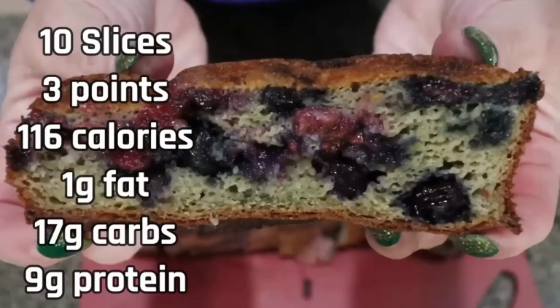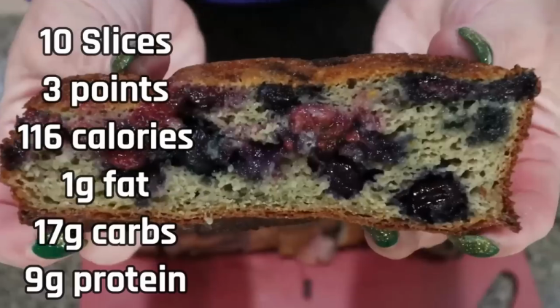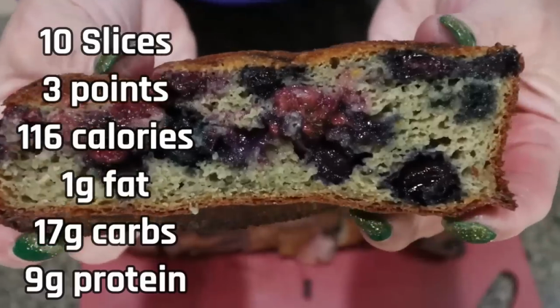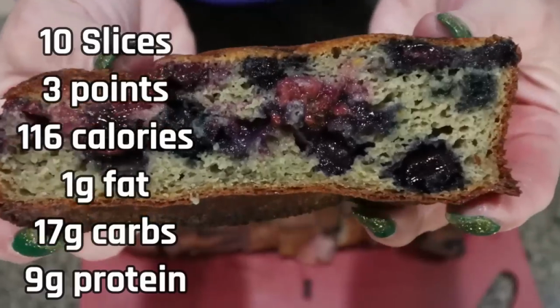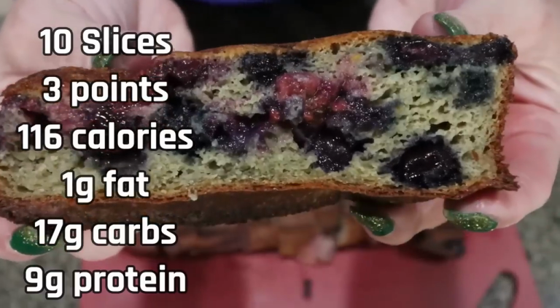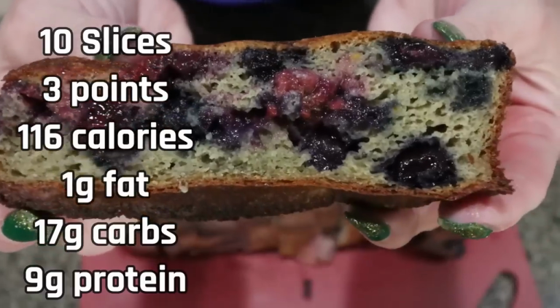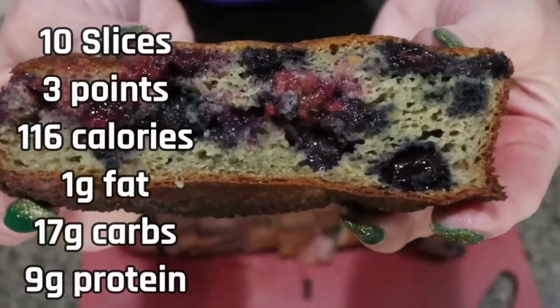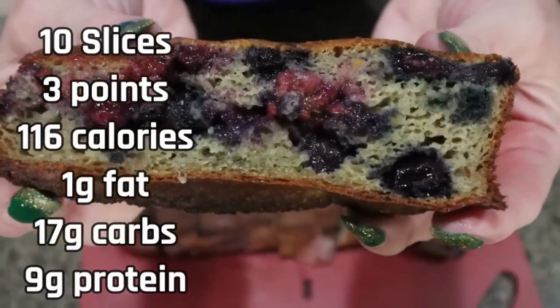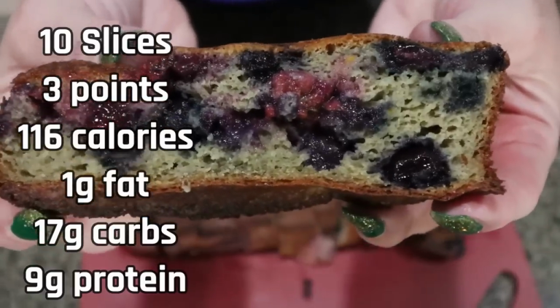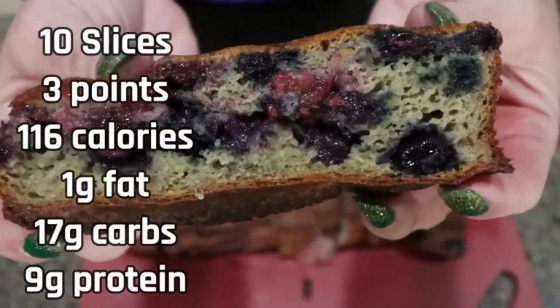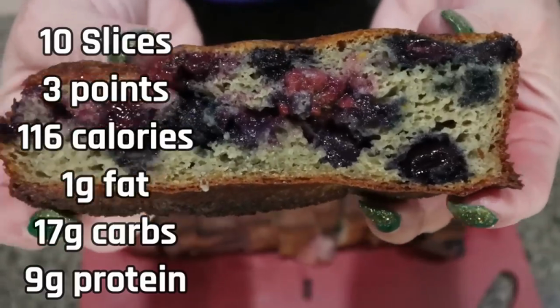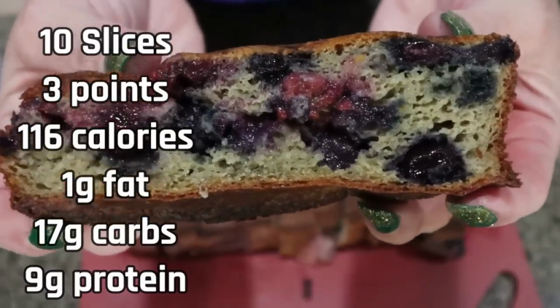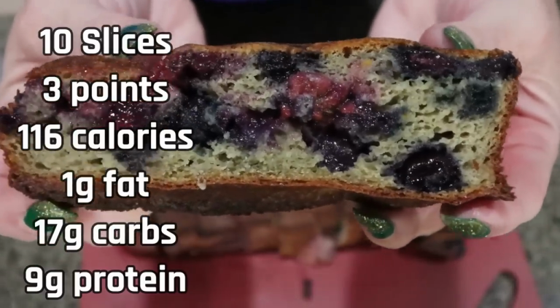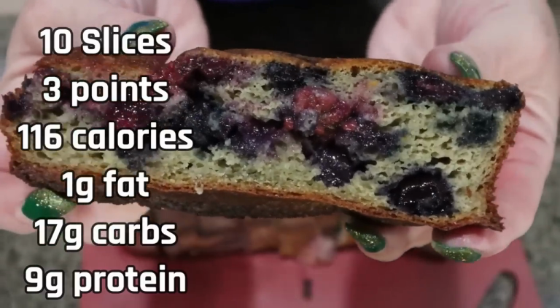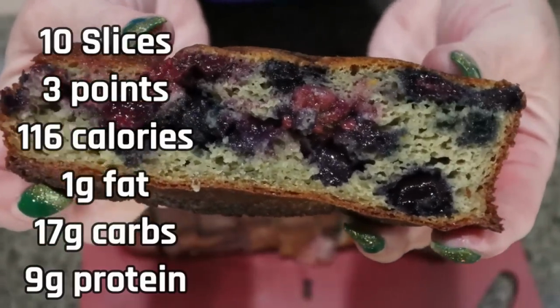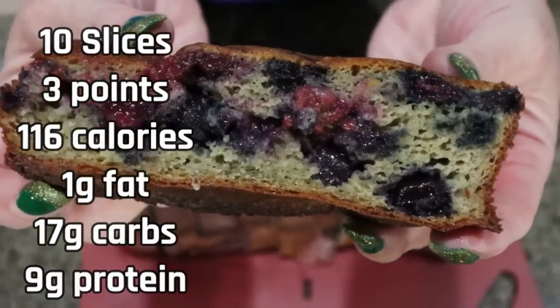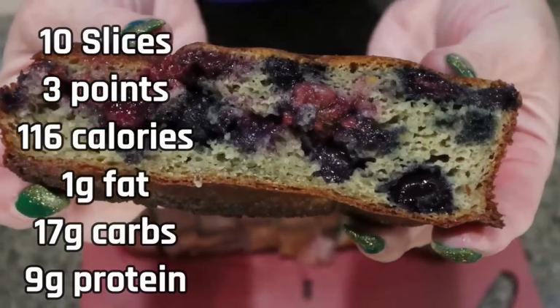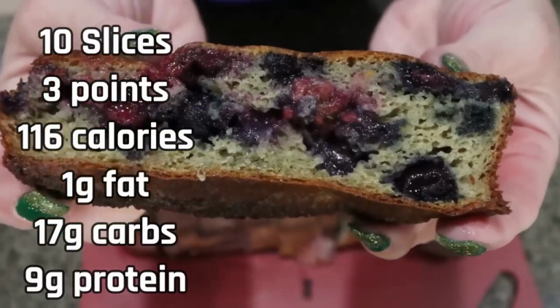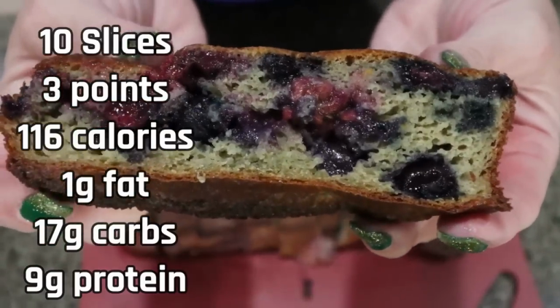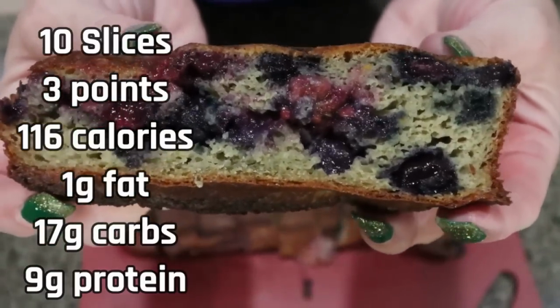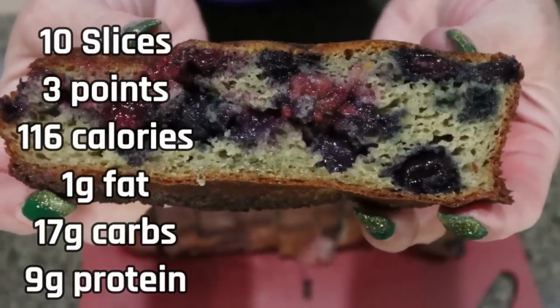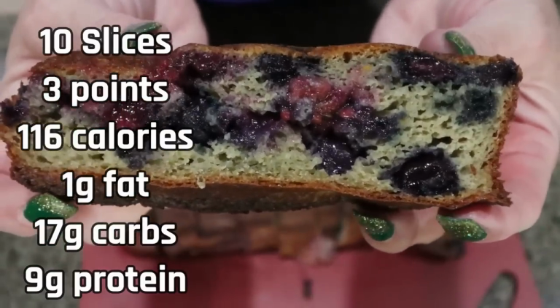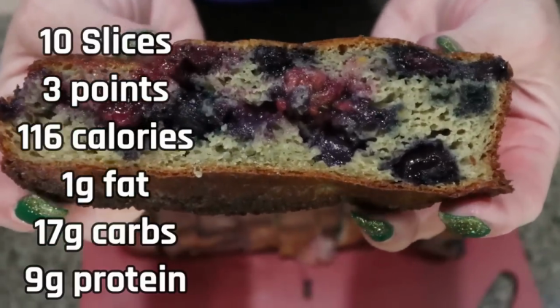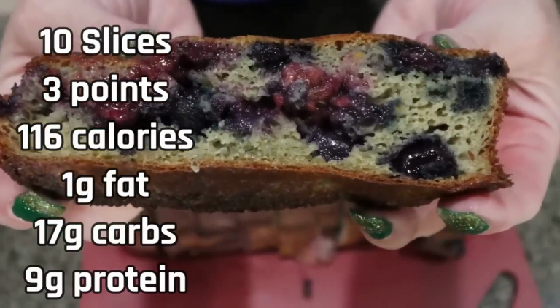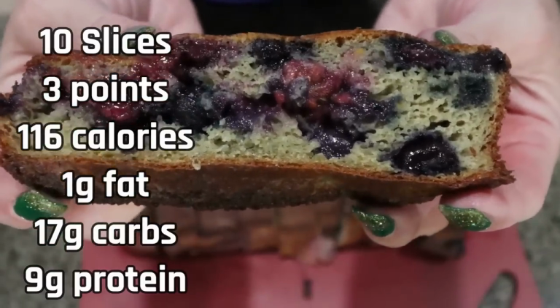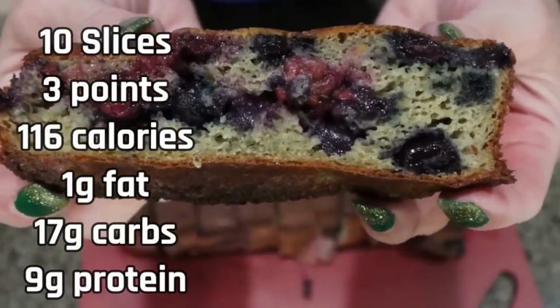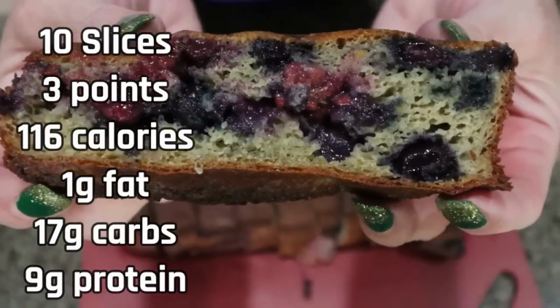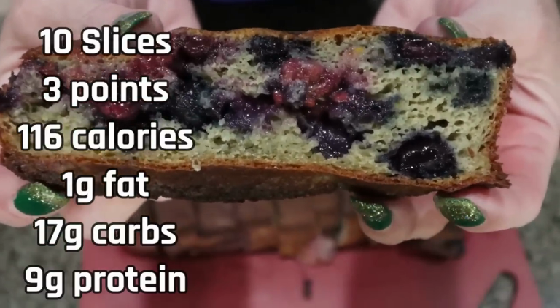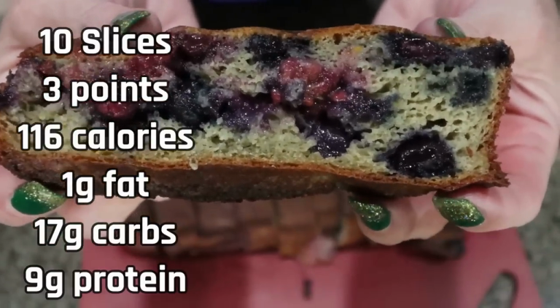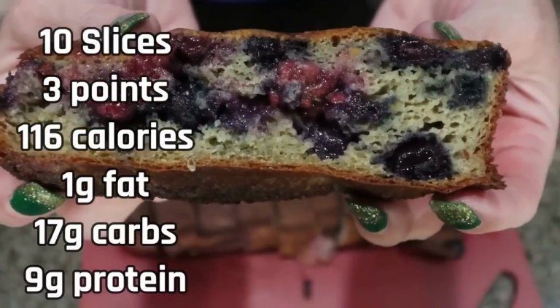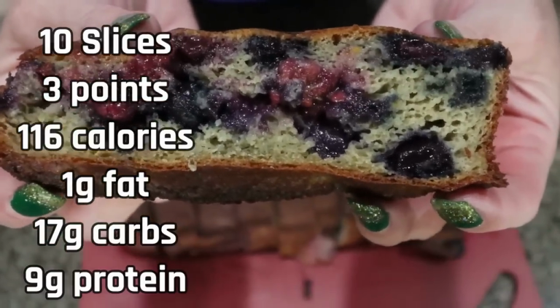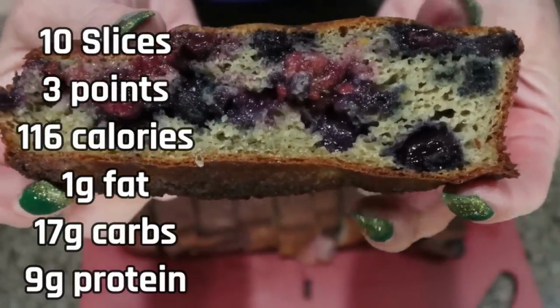This looks amazing. I'll go ahead and put points, calories, and macros here on the screen for you.